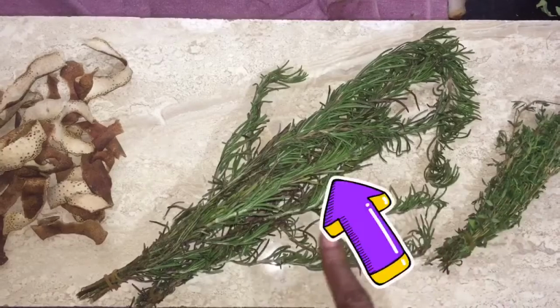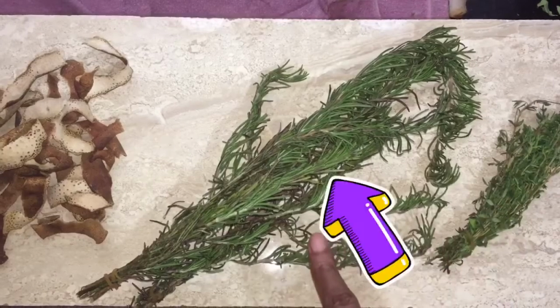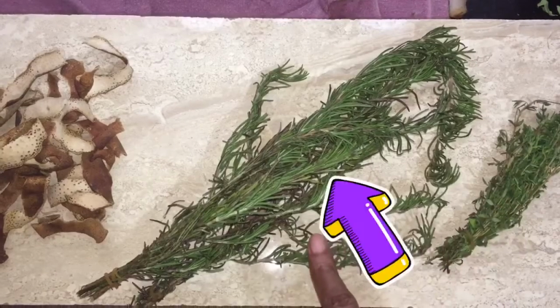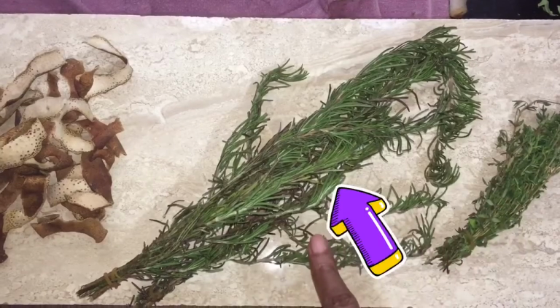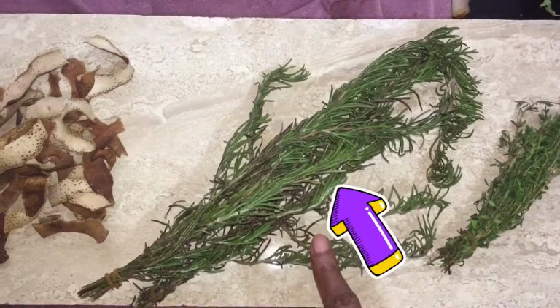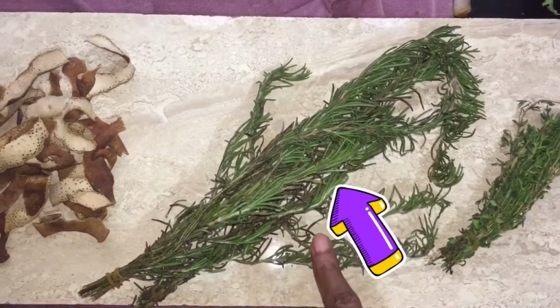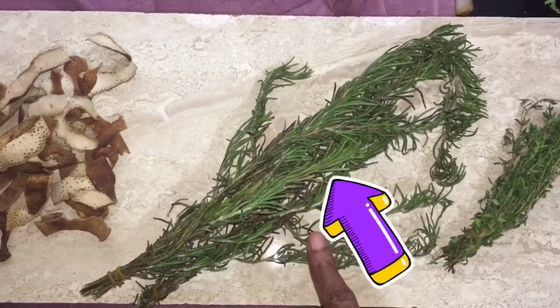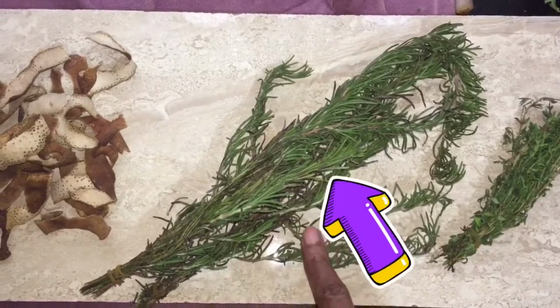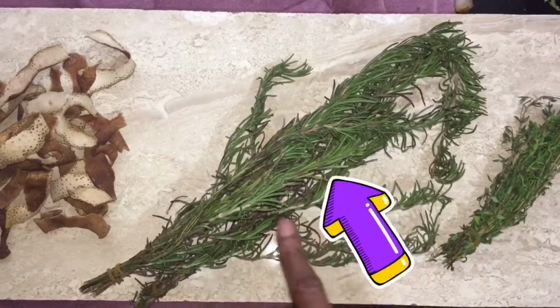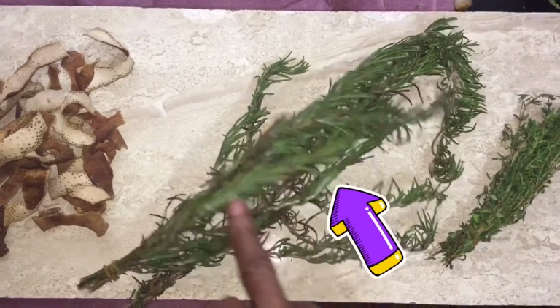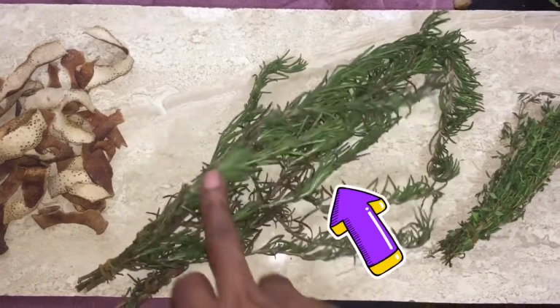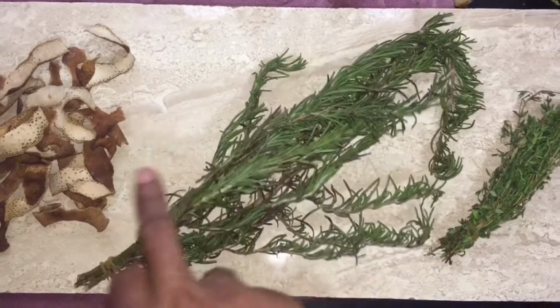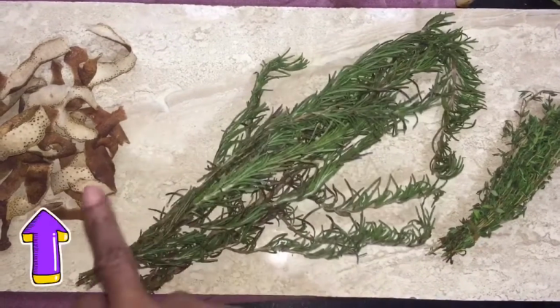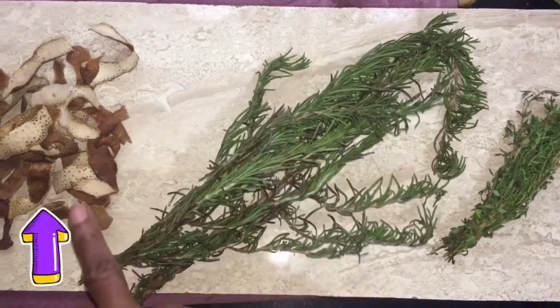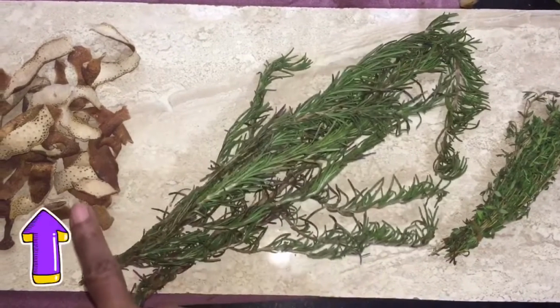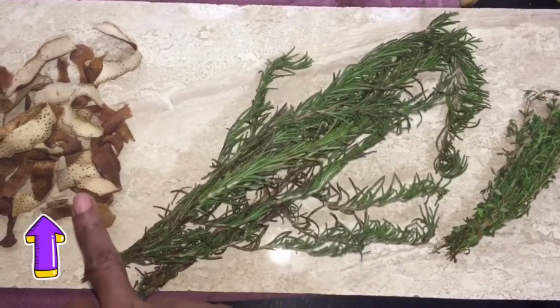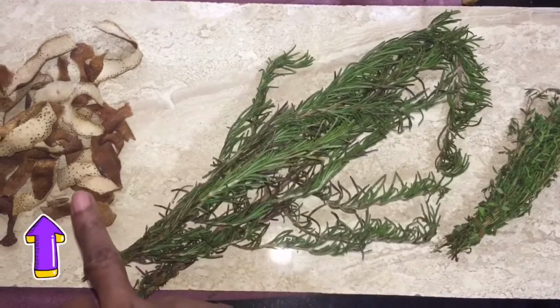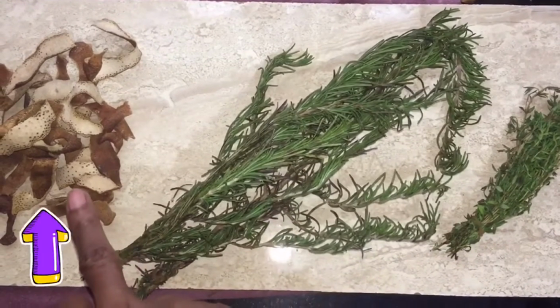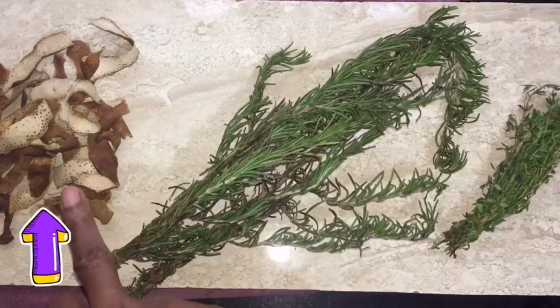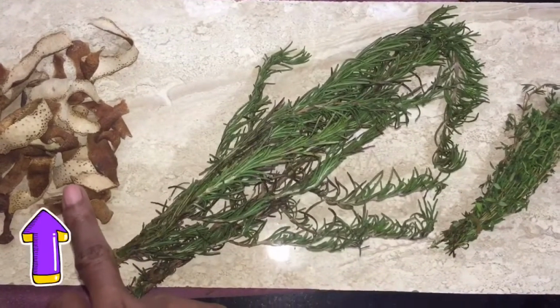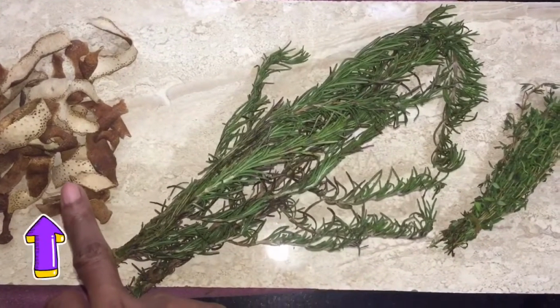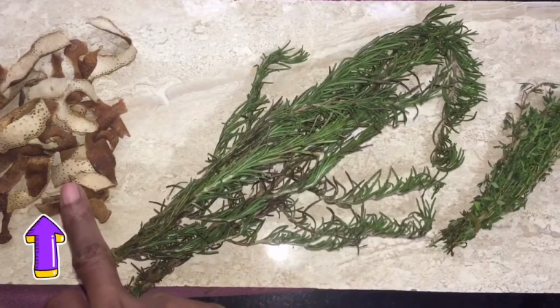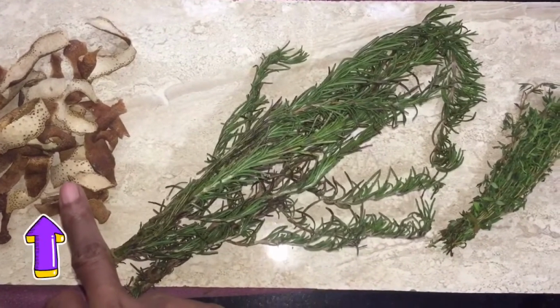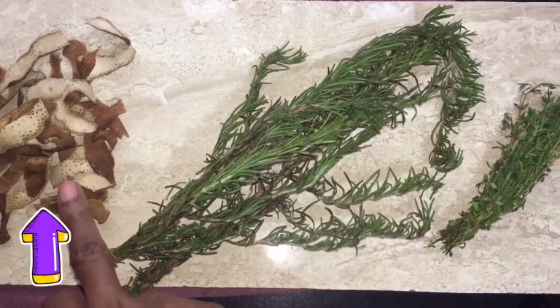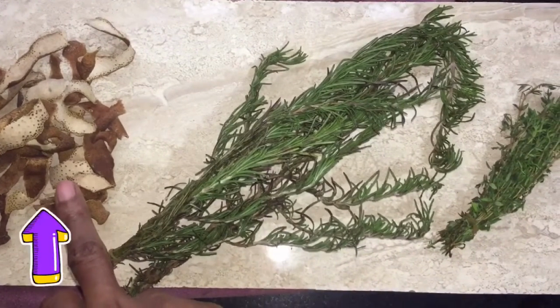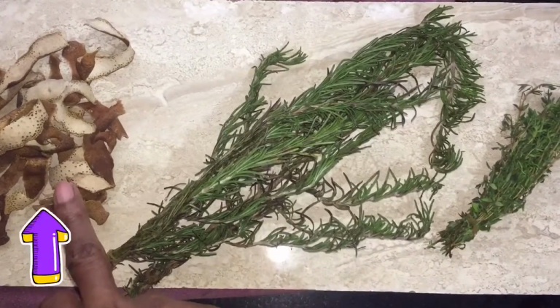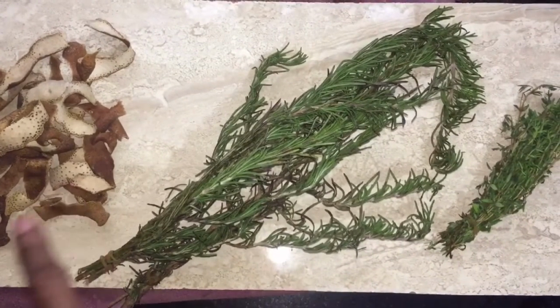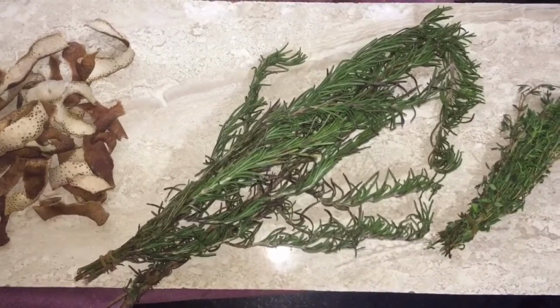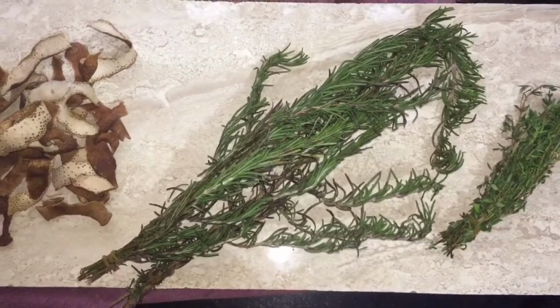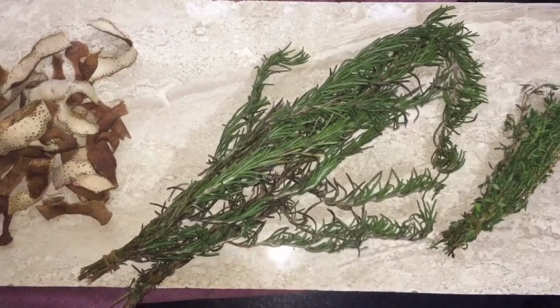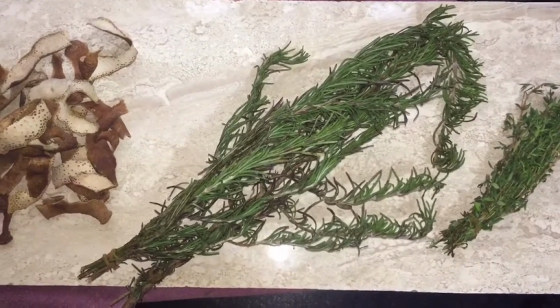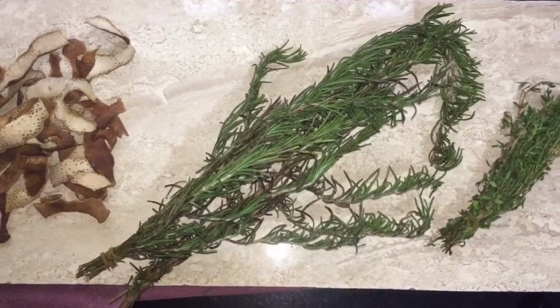We have our thyme, rosemary, and dried orange peel. Let's get started.